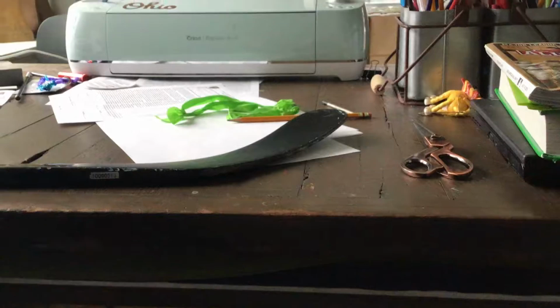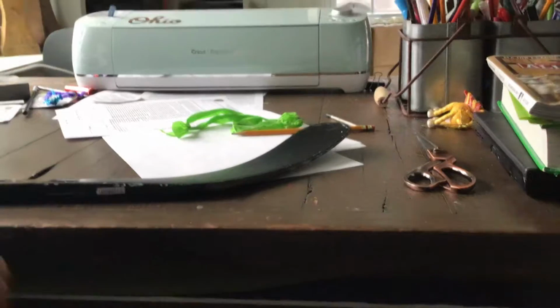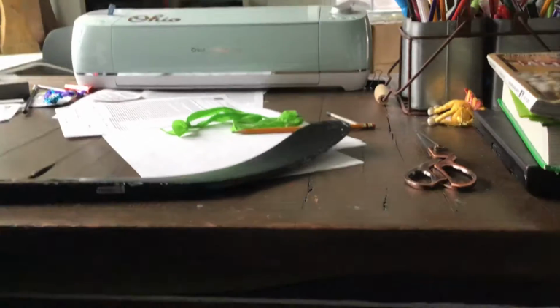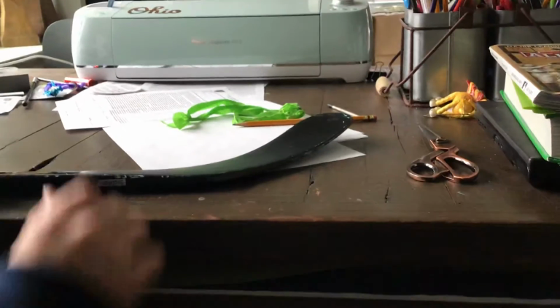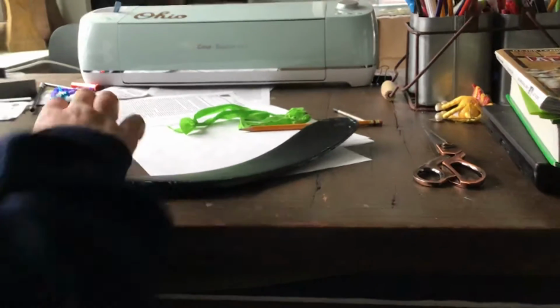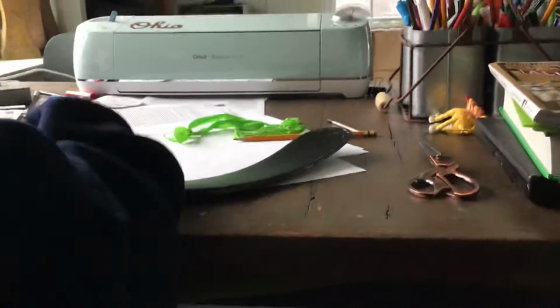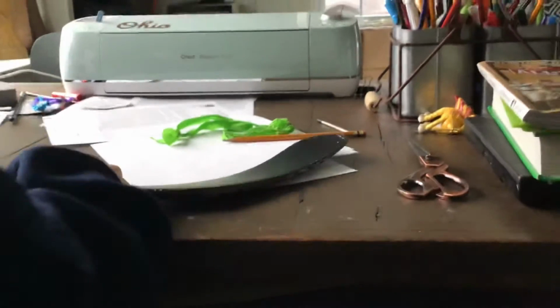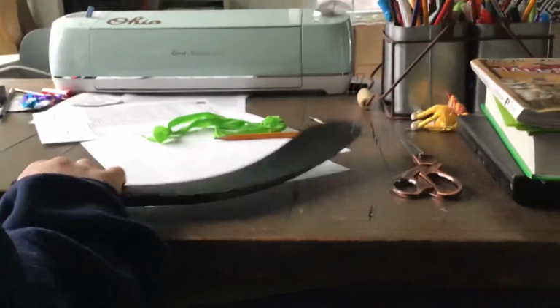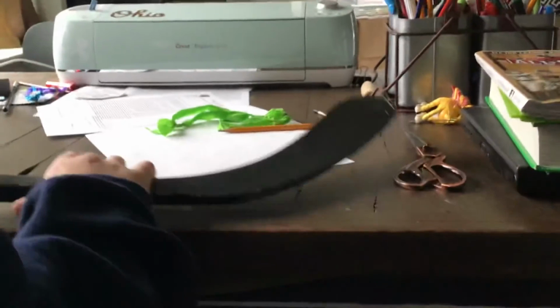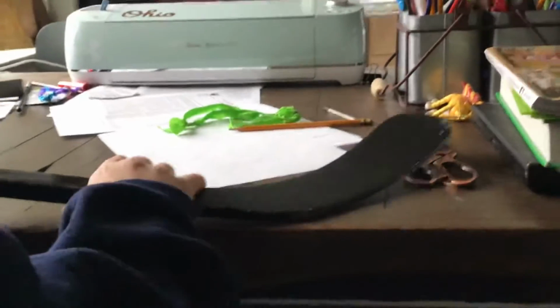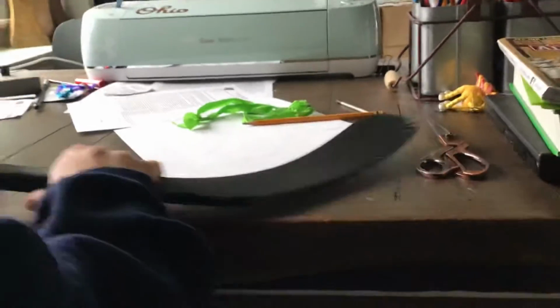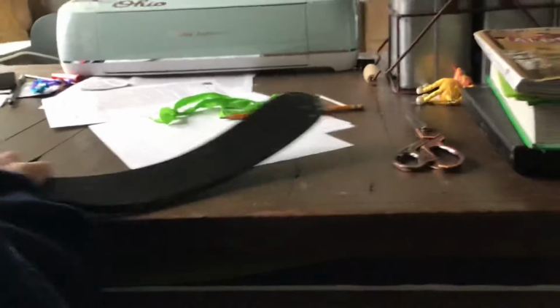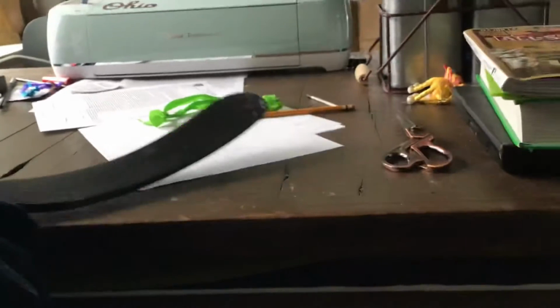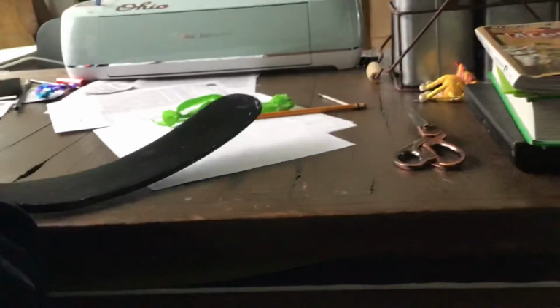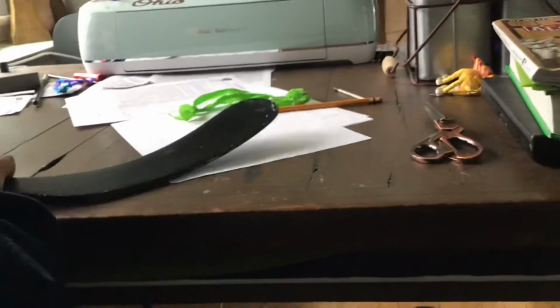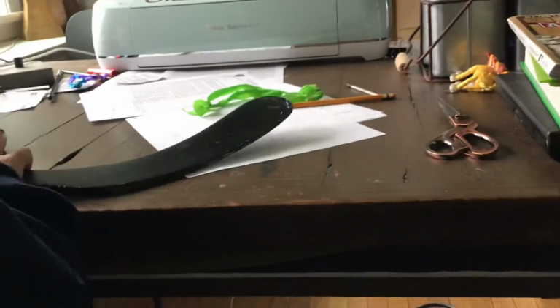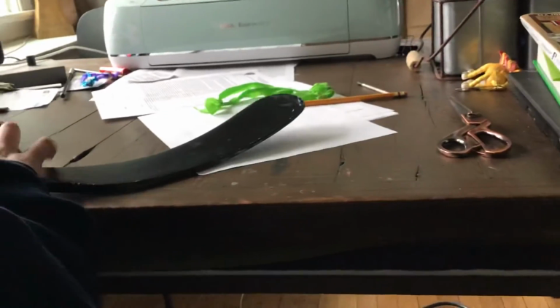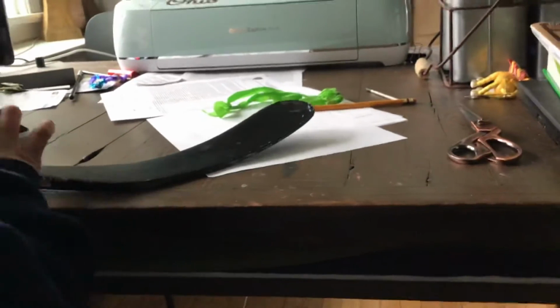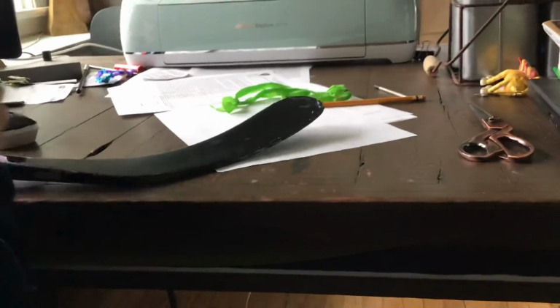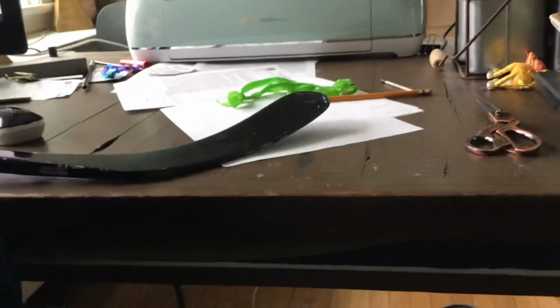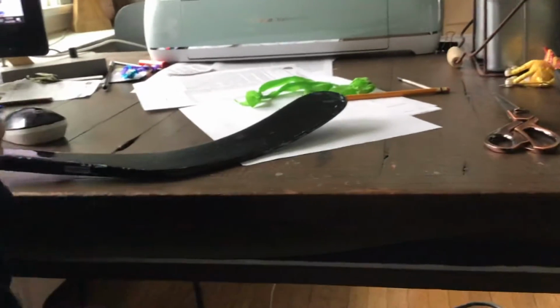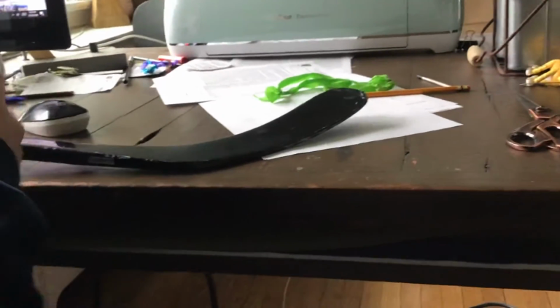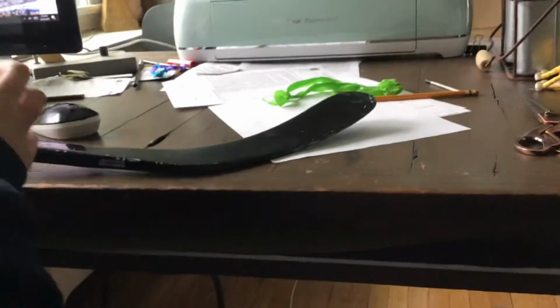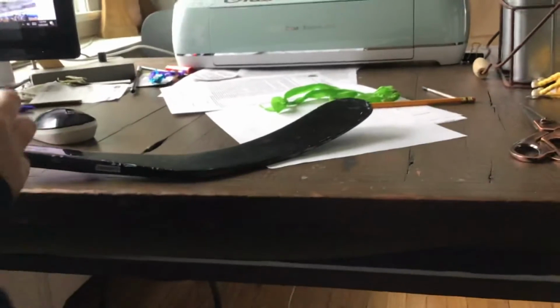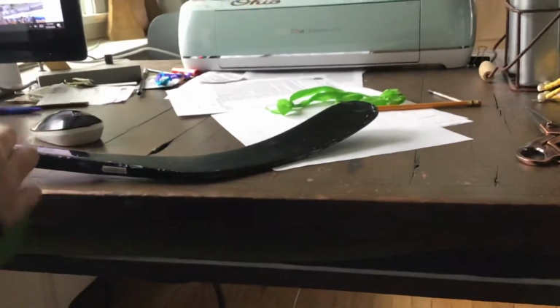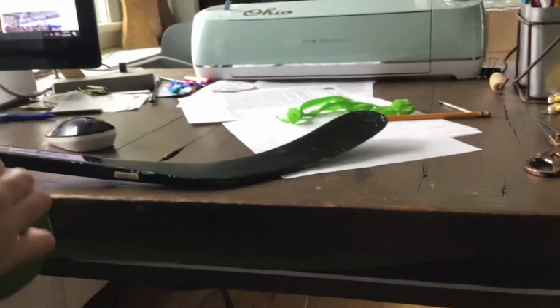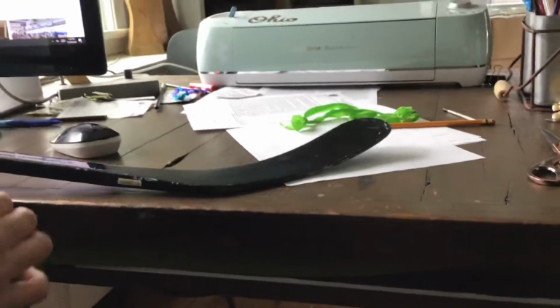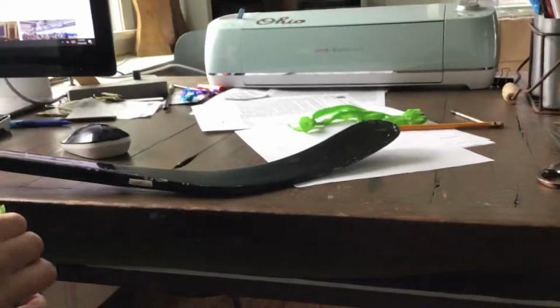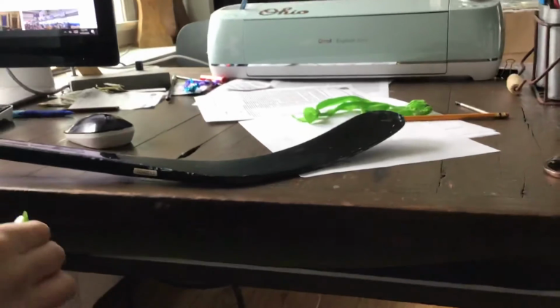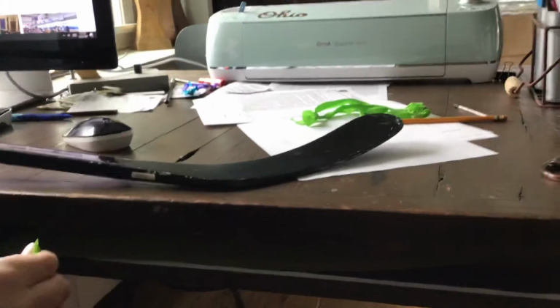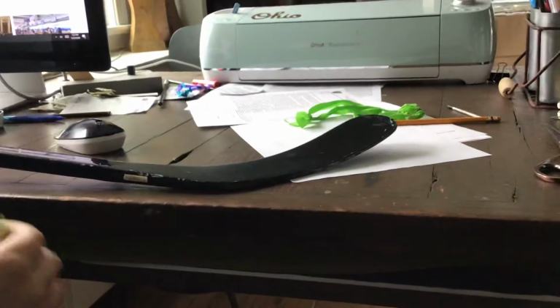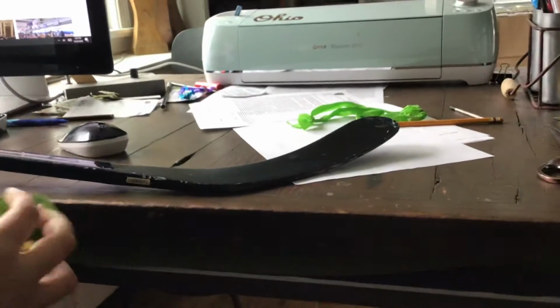Alright guys, so today we're going to be showing you how to tape your stick like a latch can.